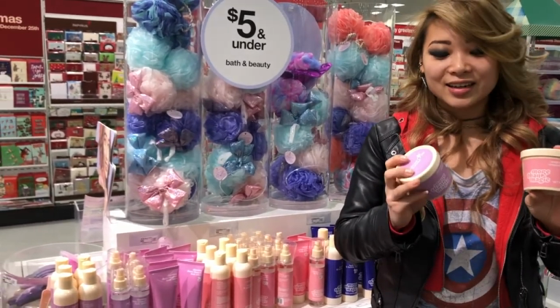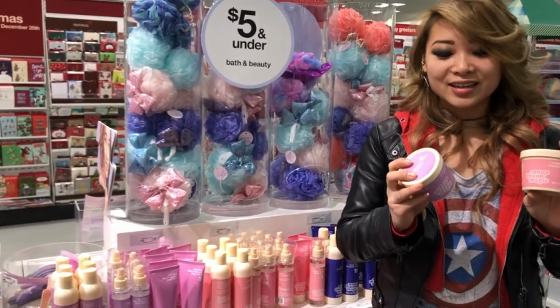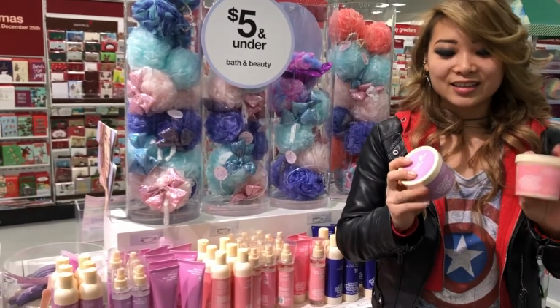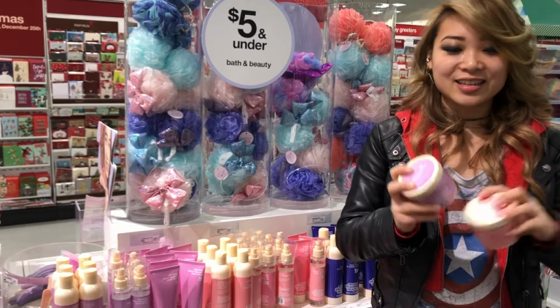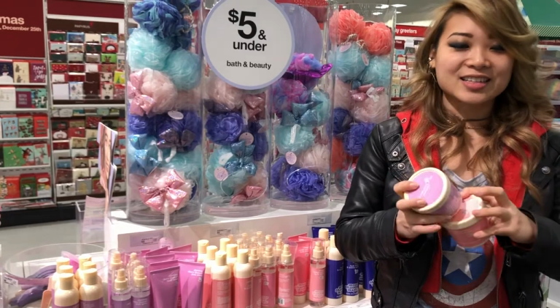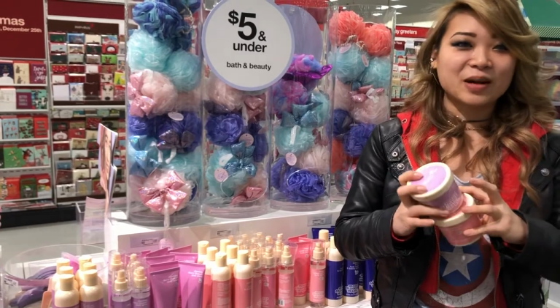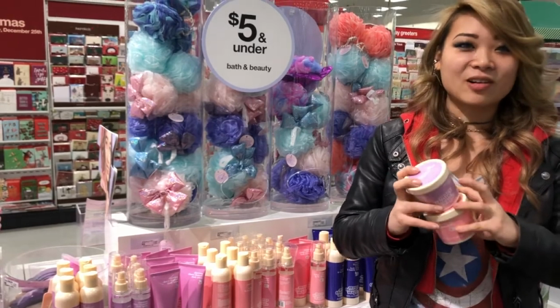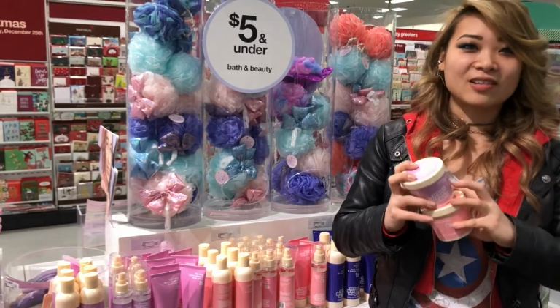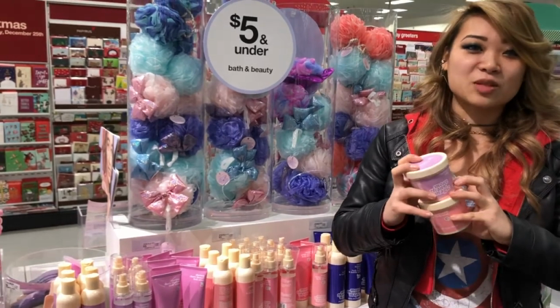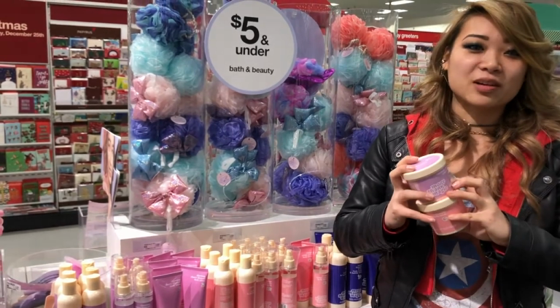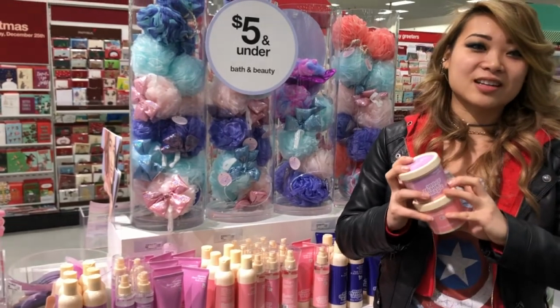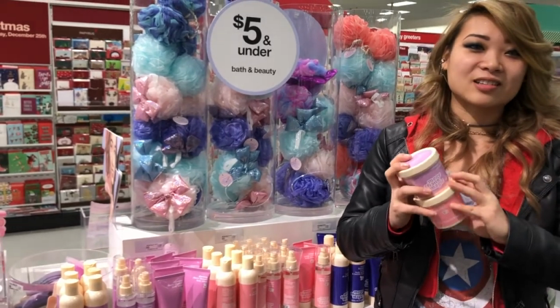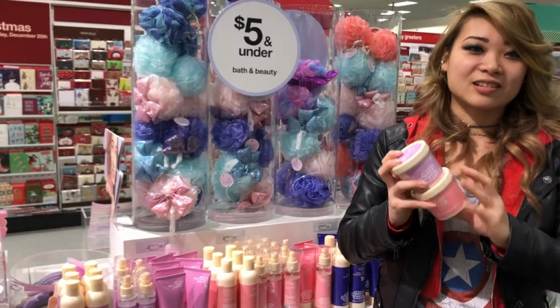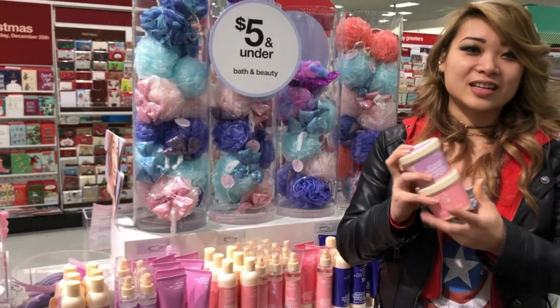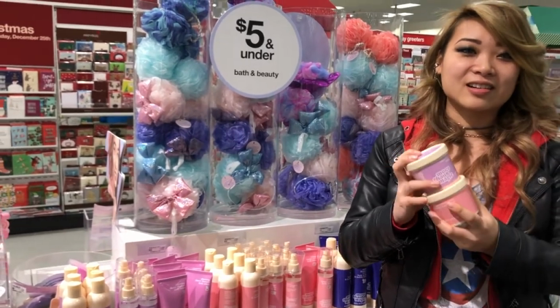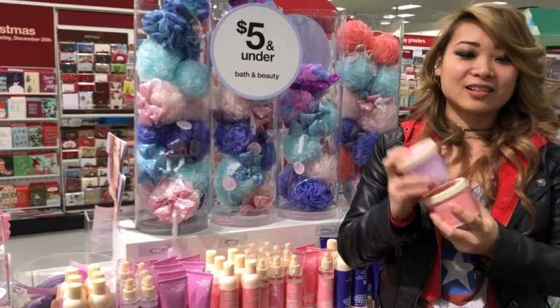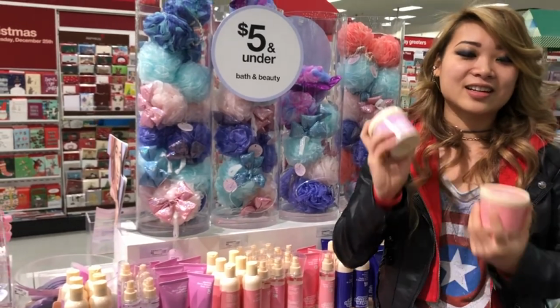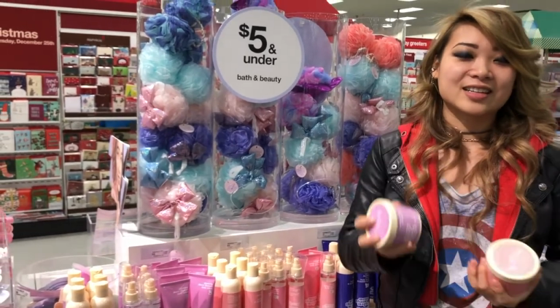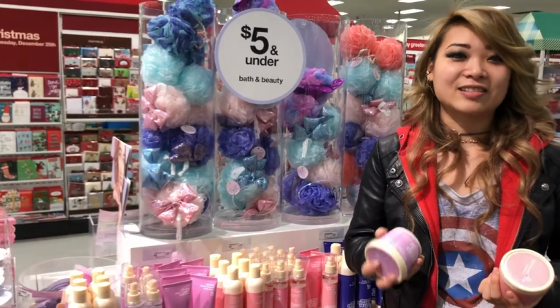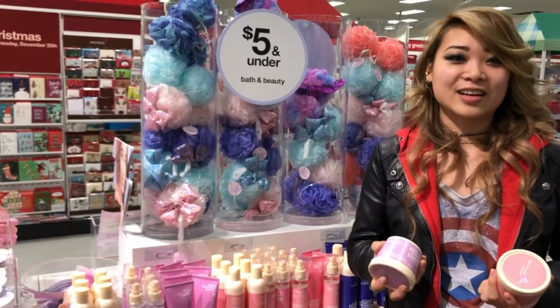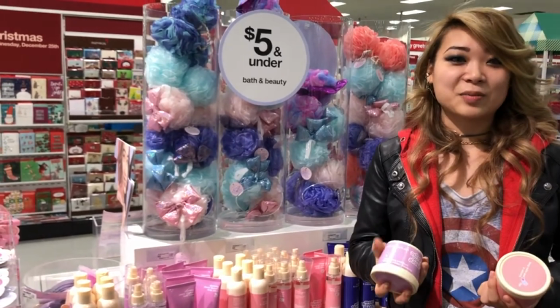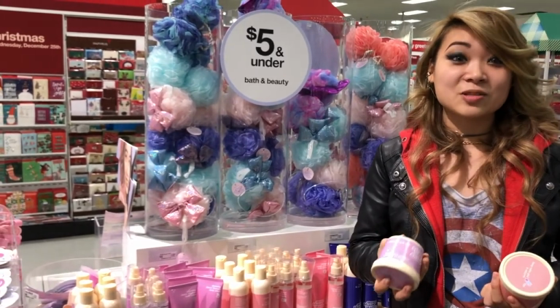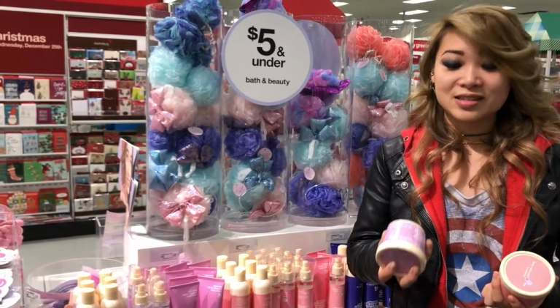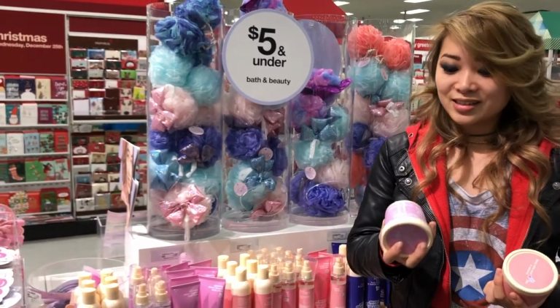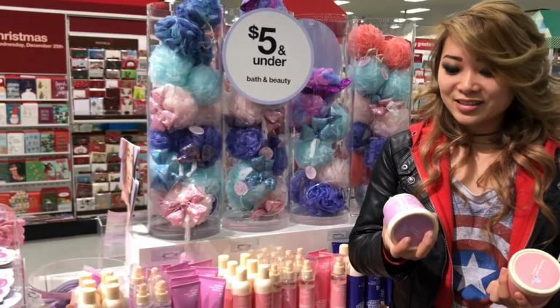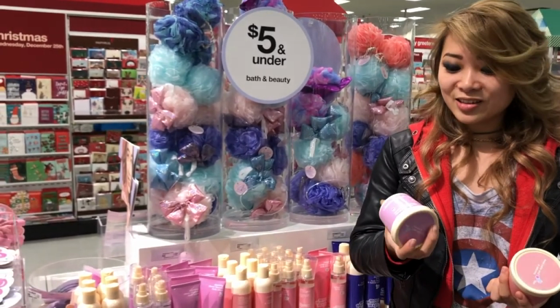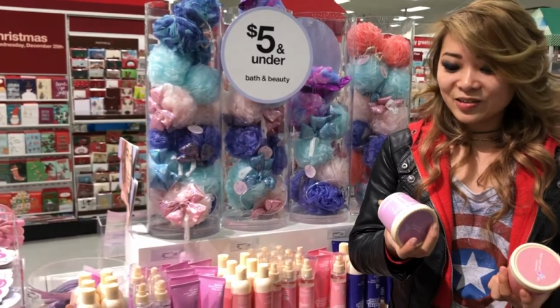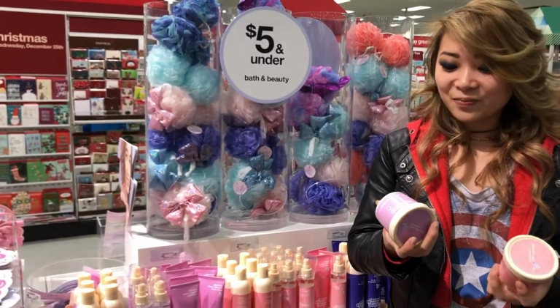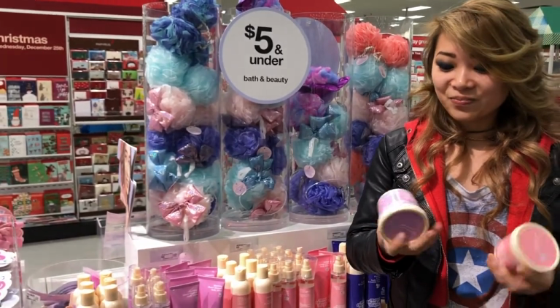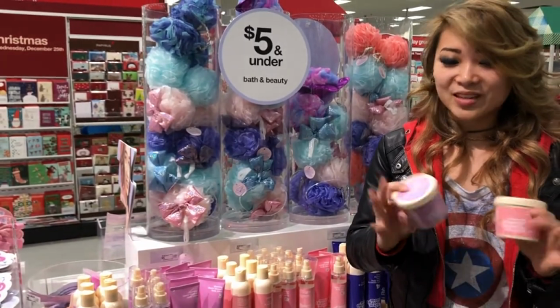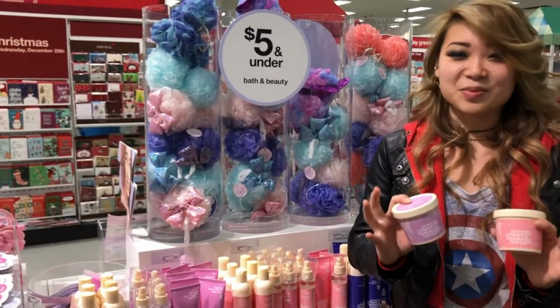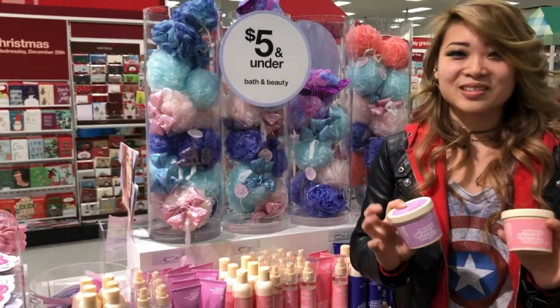The nice thing about all these products is they are not tested on animals, so that's a plus.